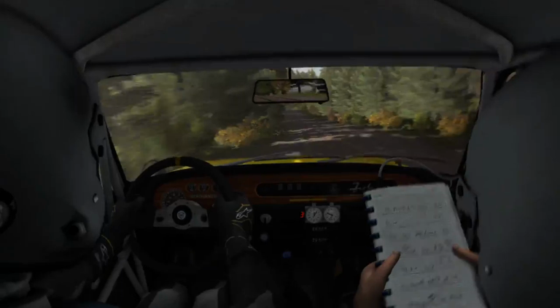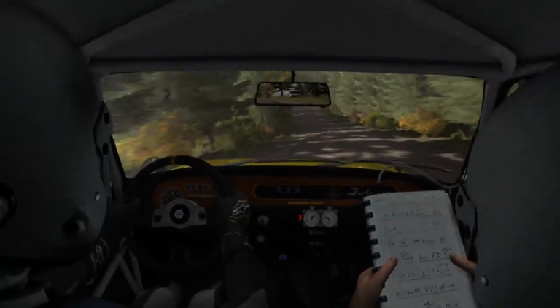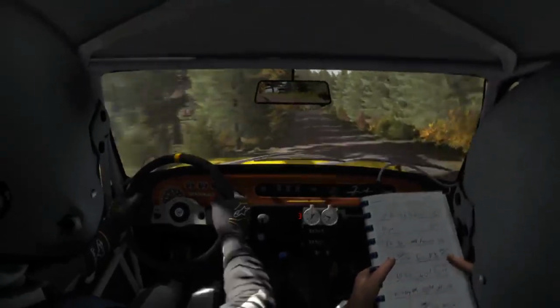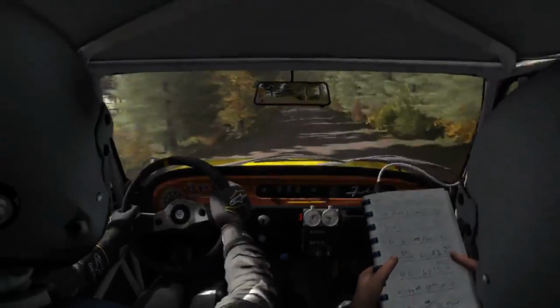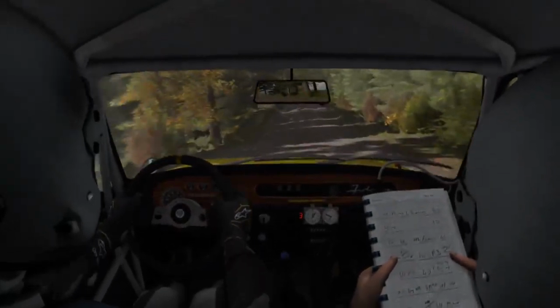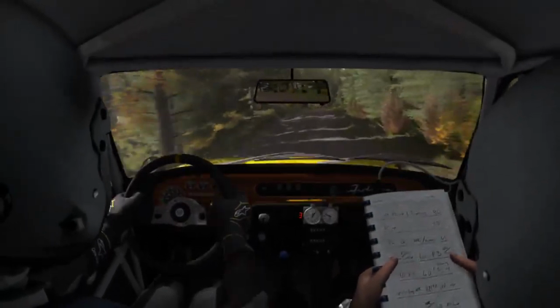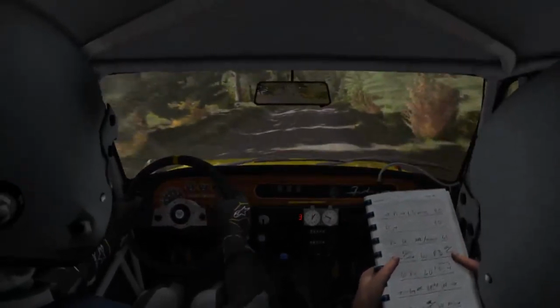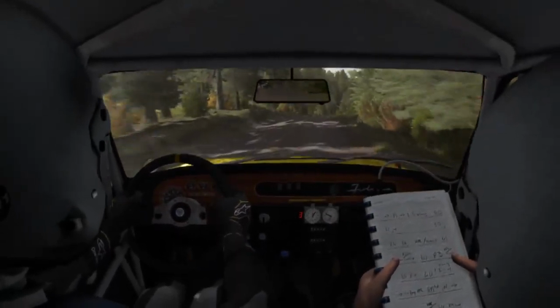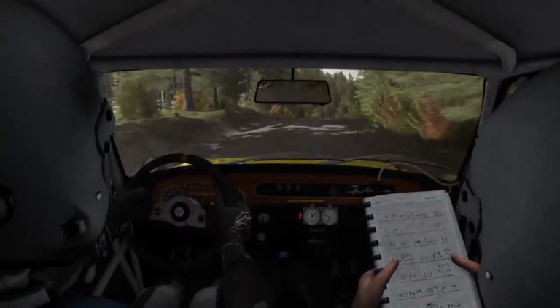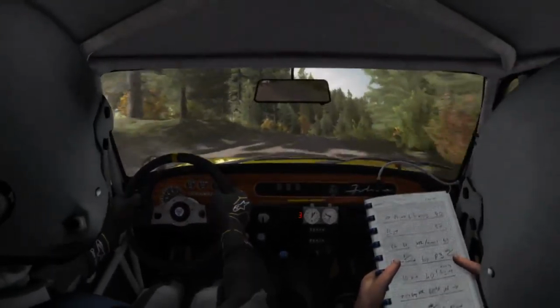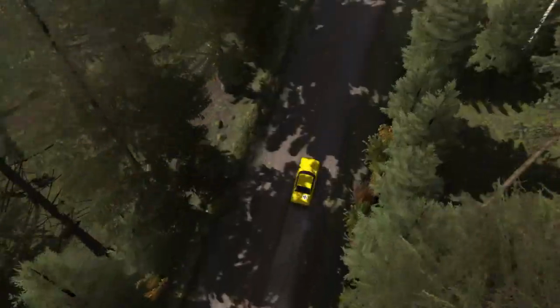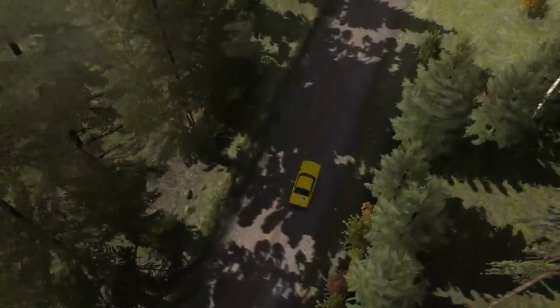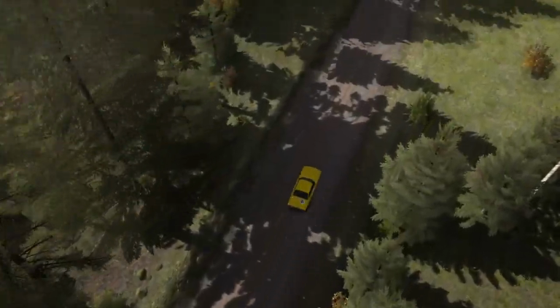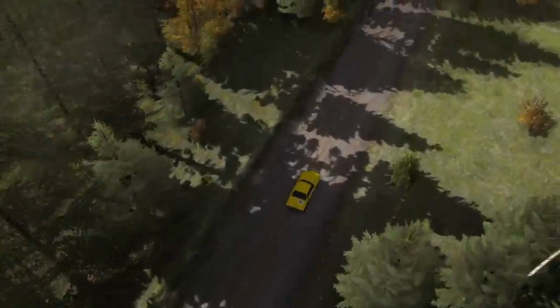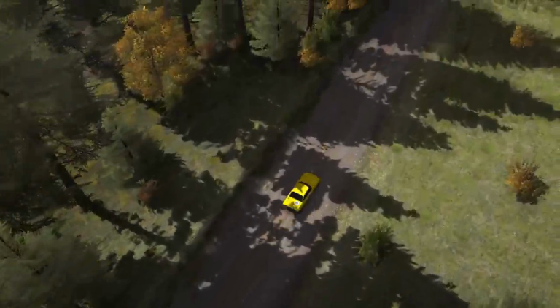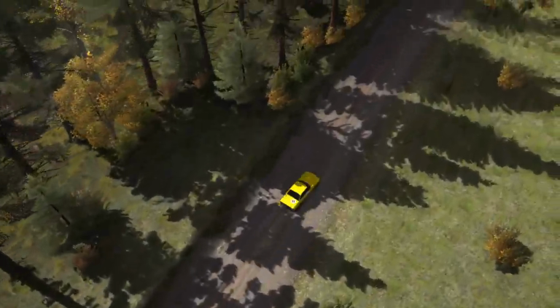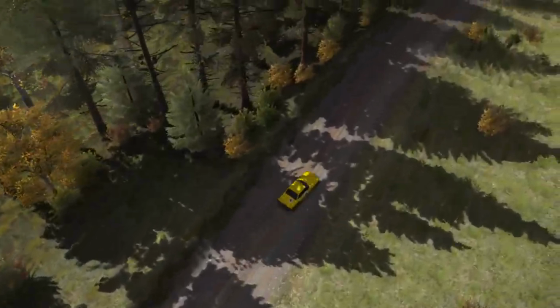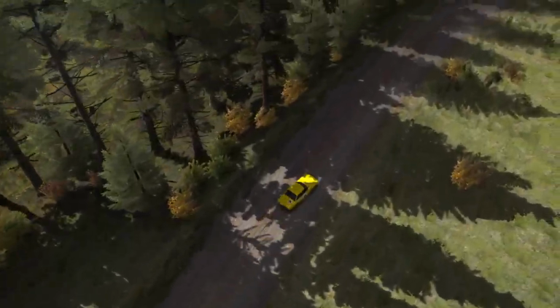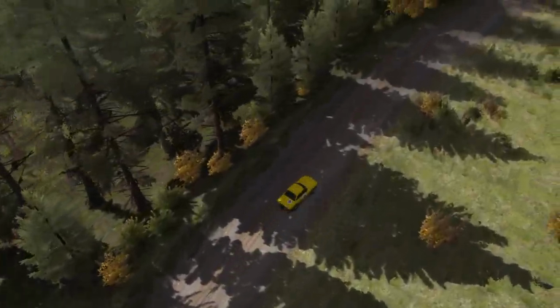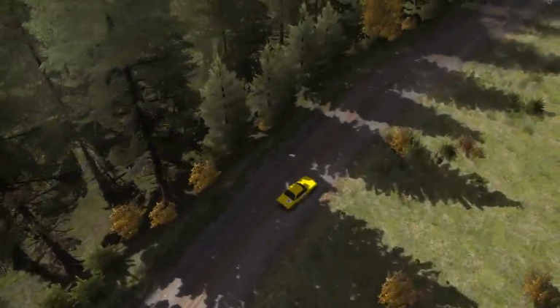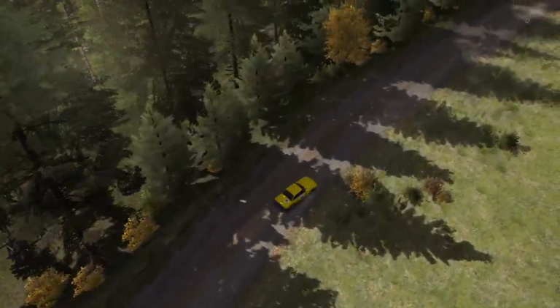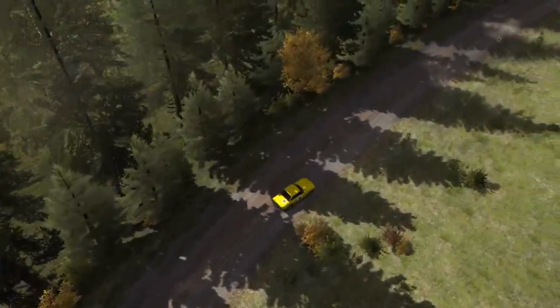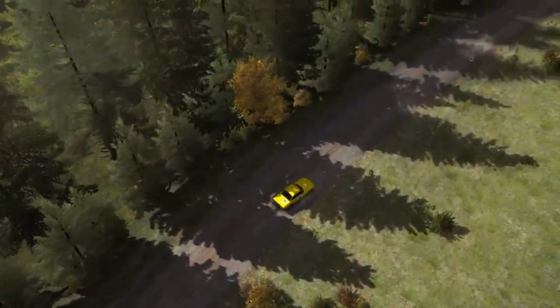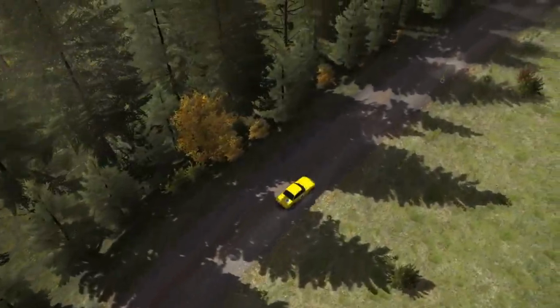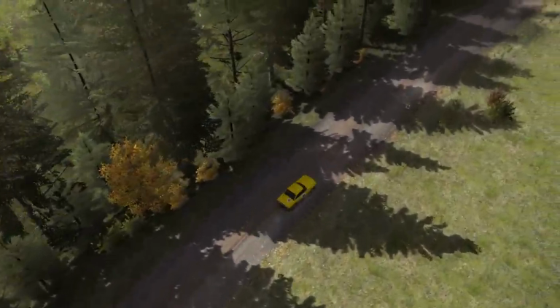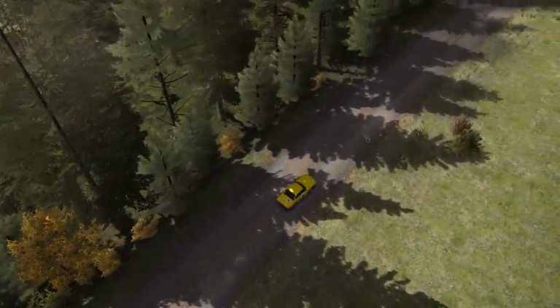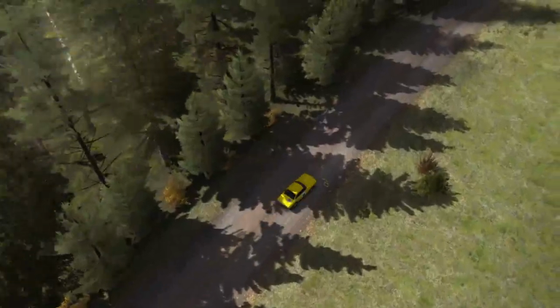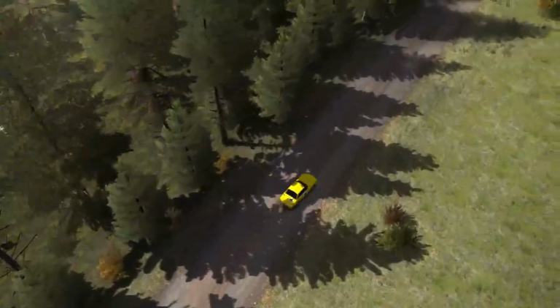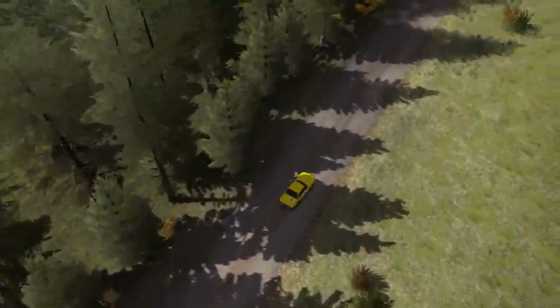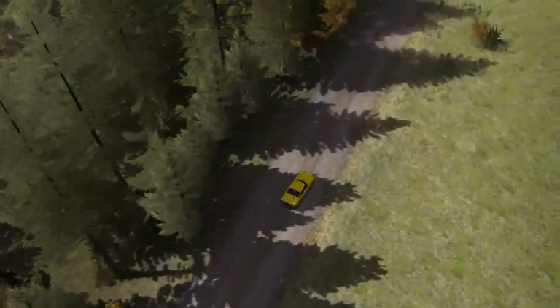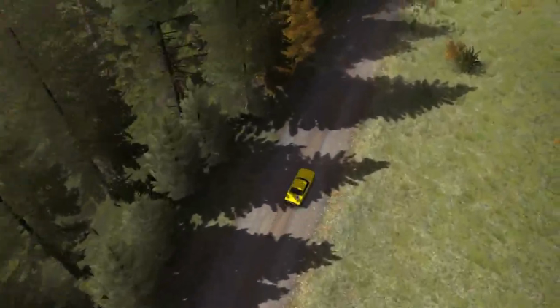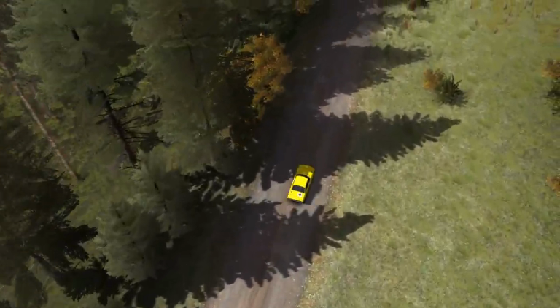Right 5 long, don't cut, 80, caution Crest, turn left 4 deceptive, 60 through there.